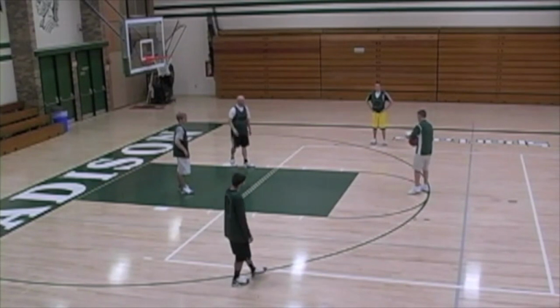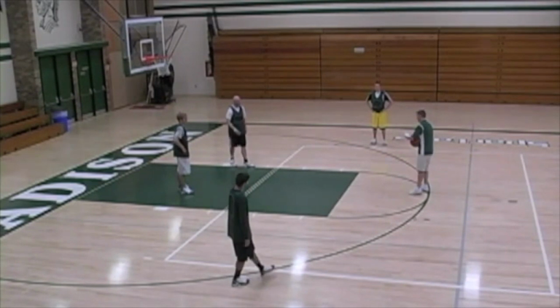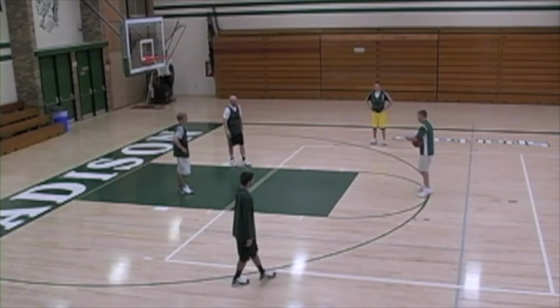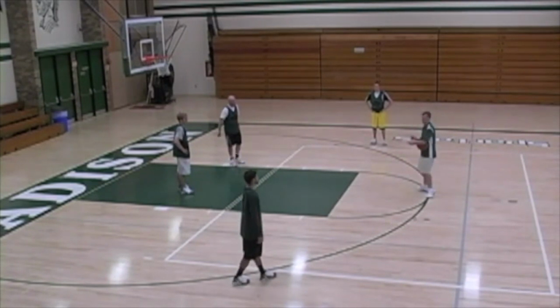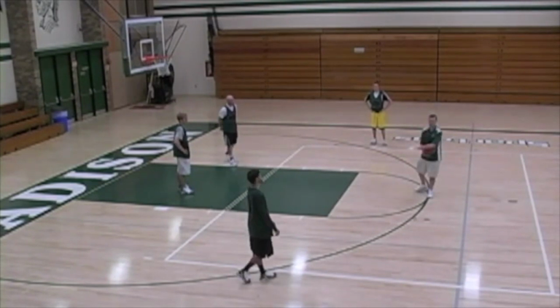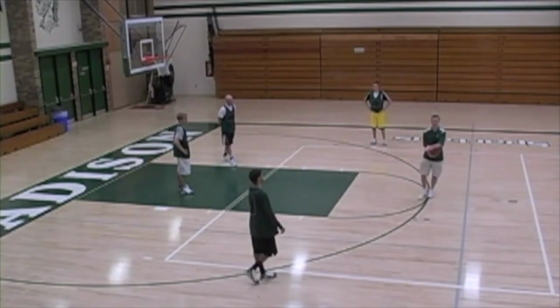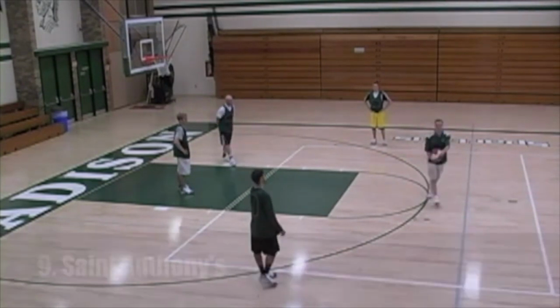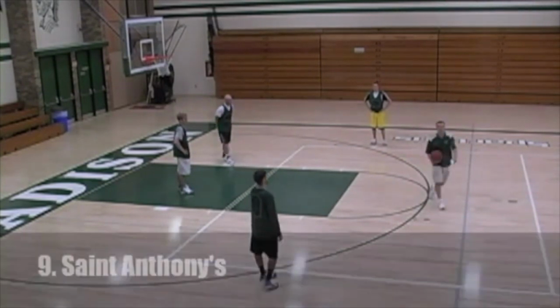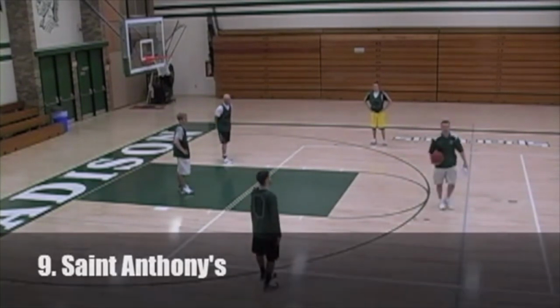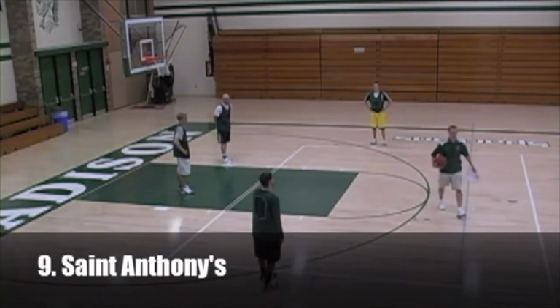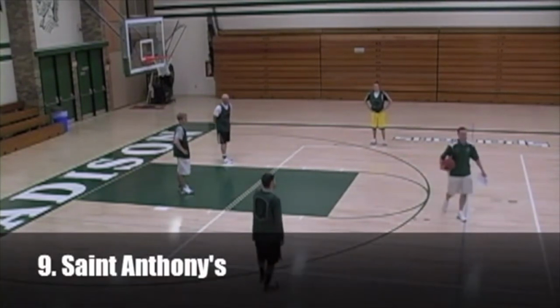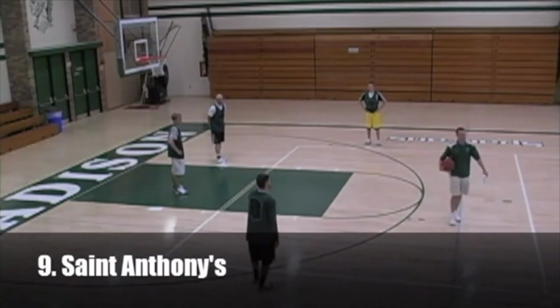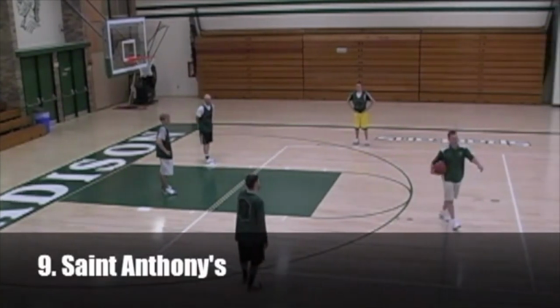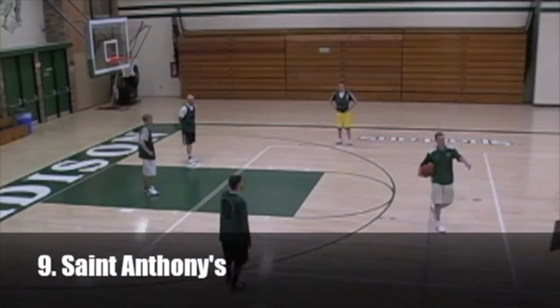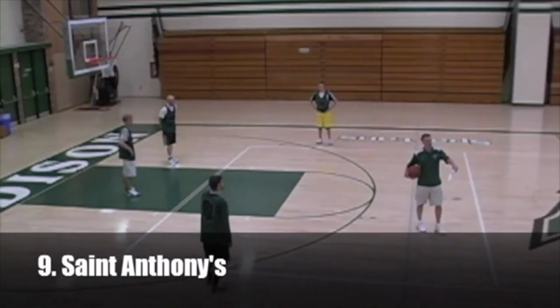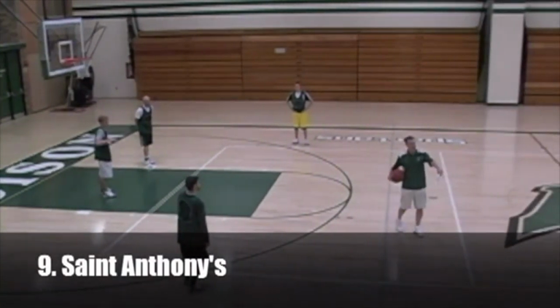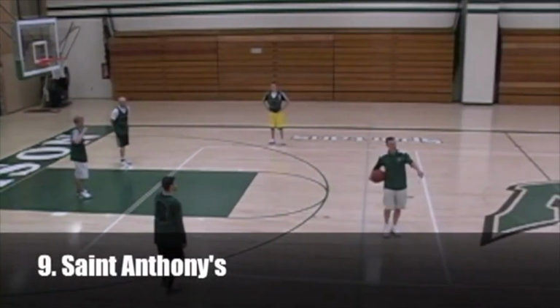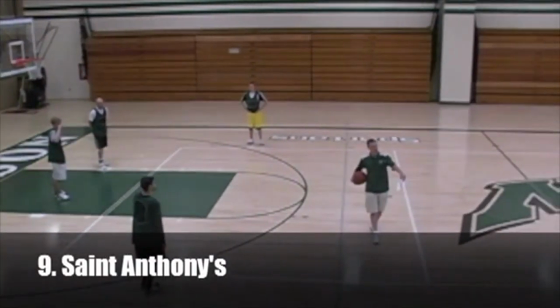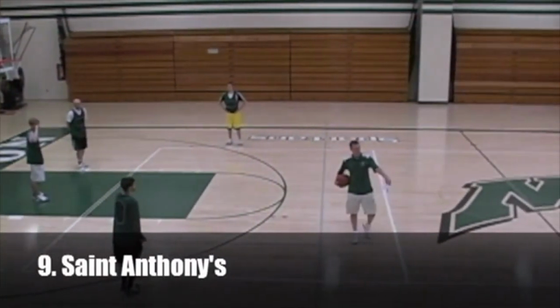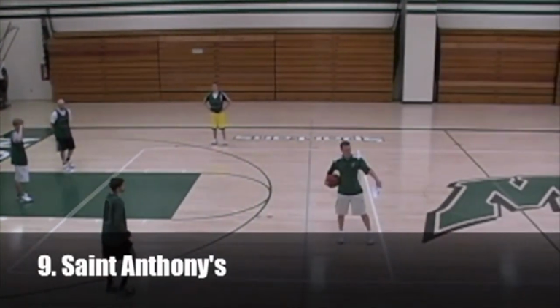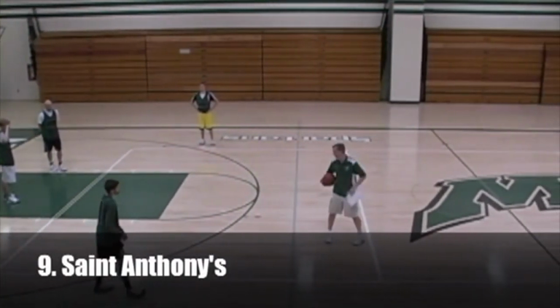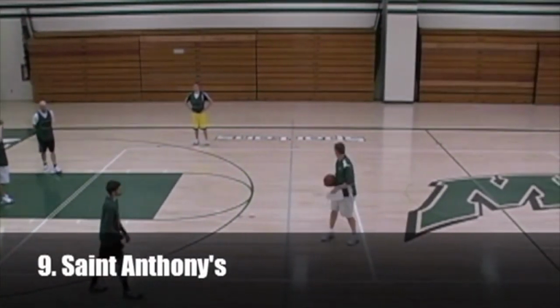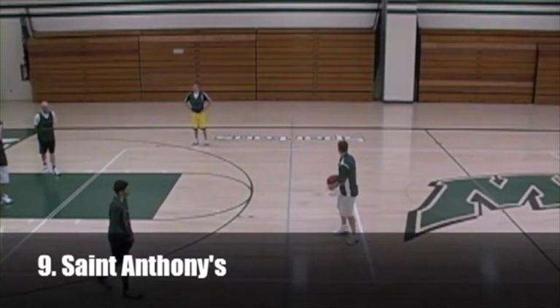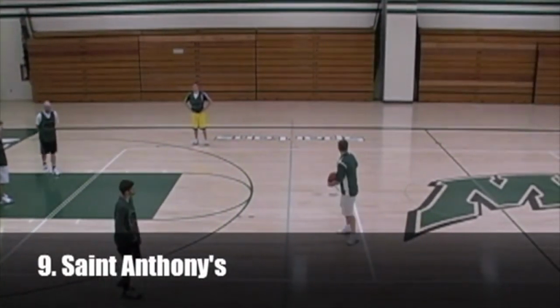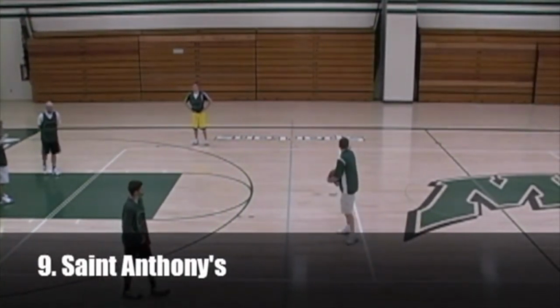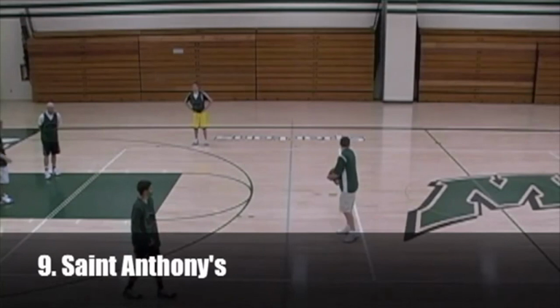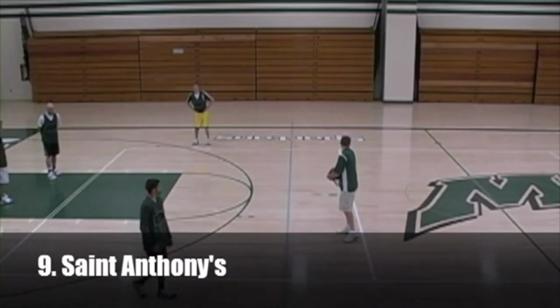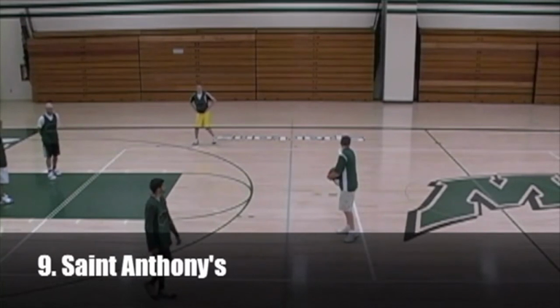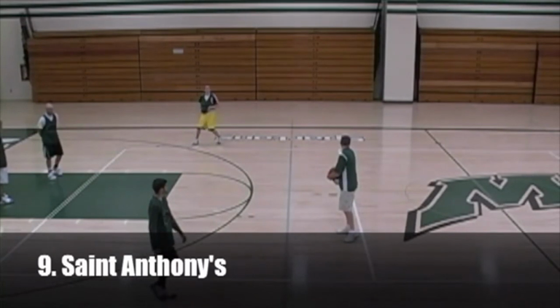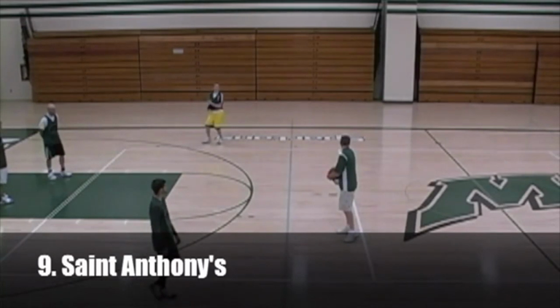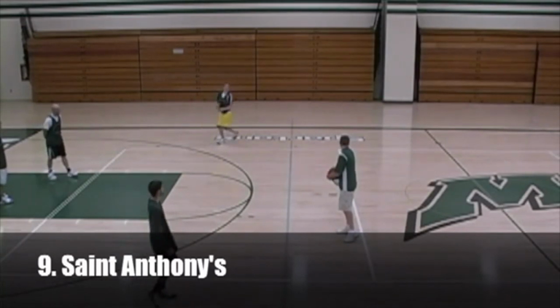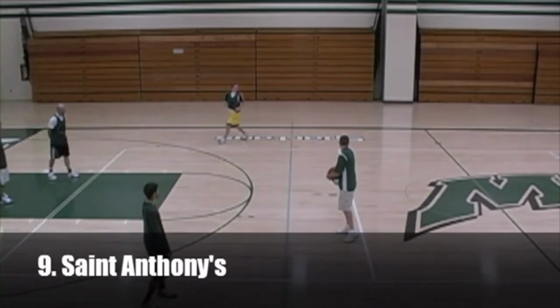Let's do the St. Anthony drill next. We'll put one guy over there in the Spartans spot.